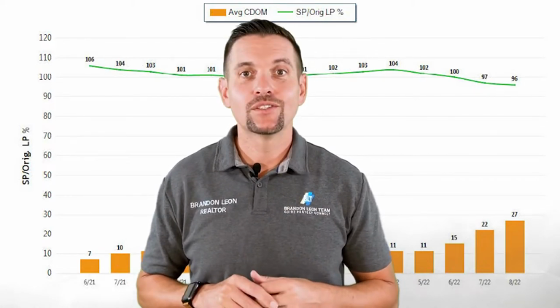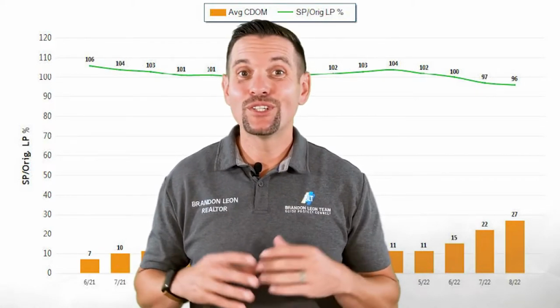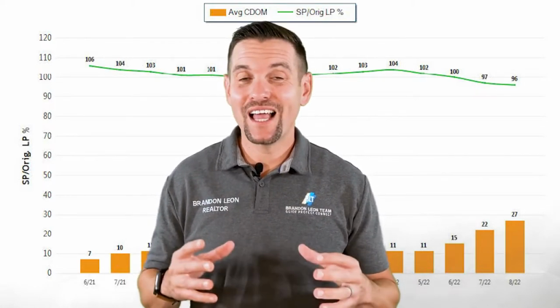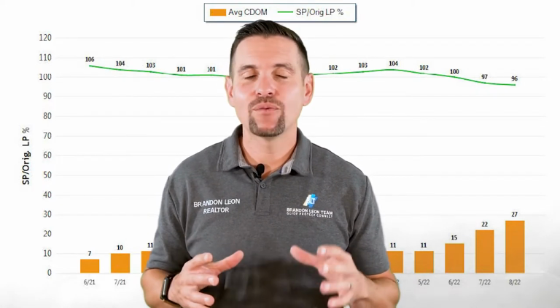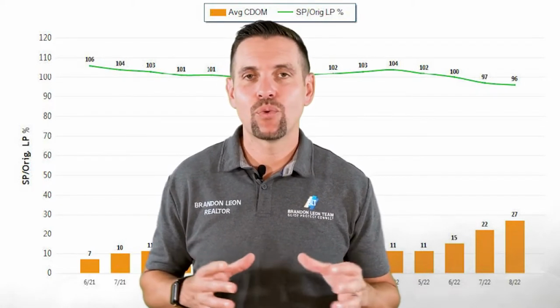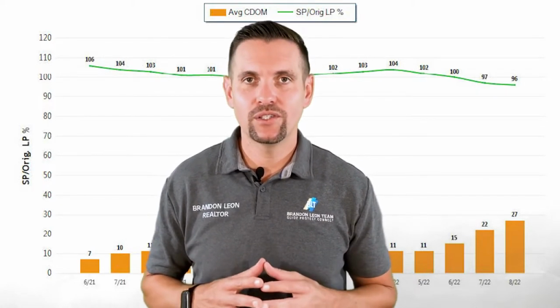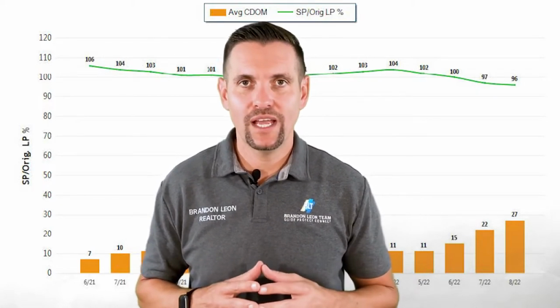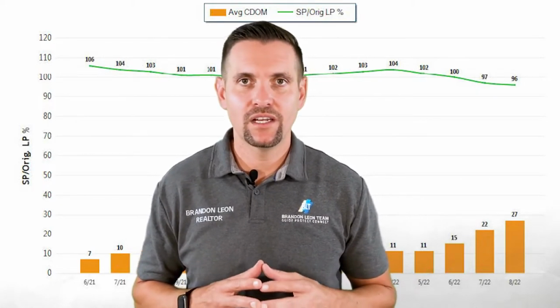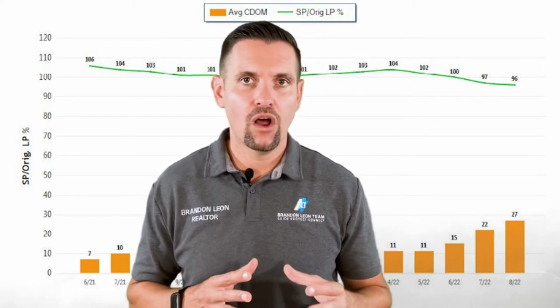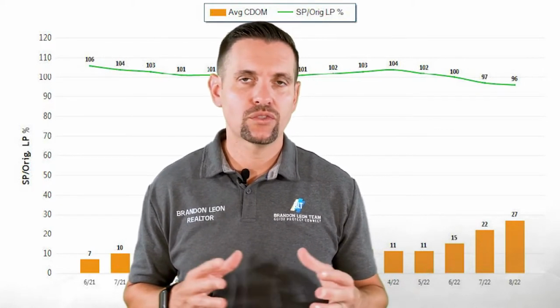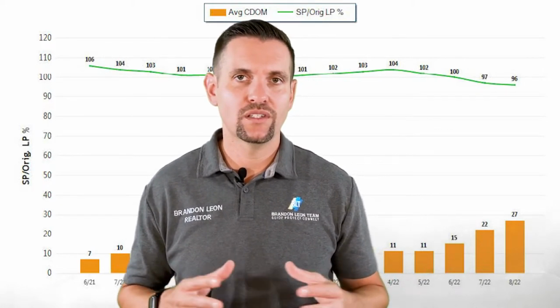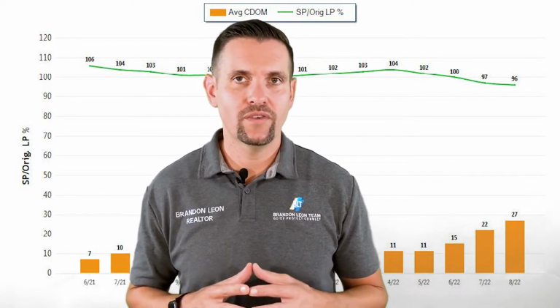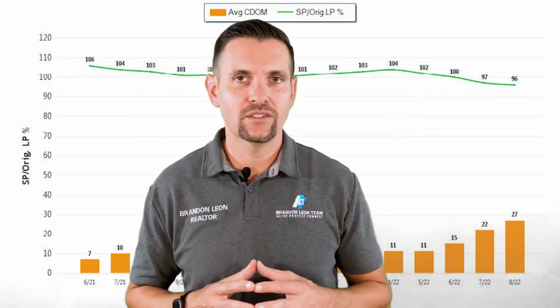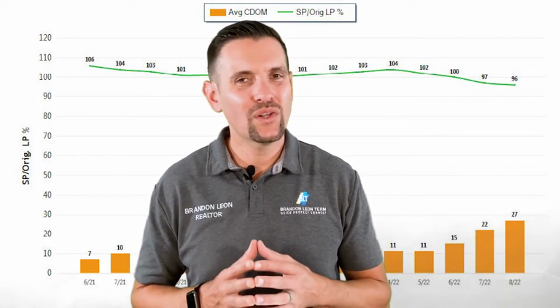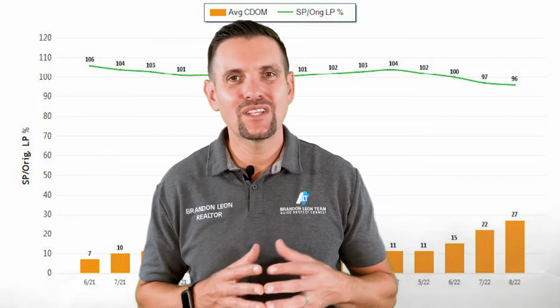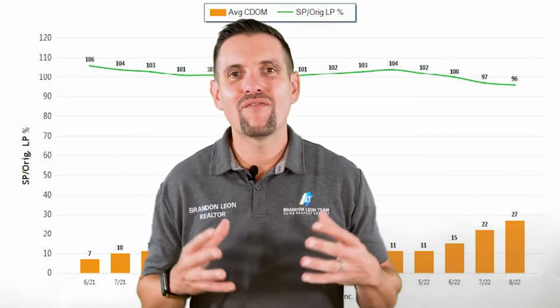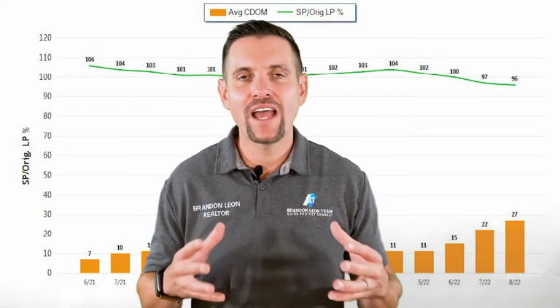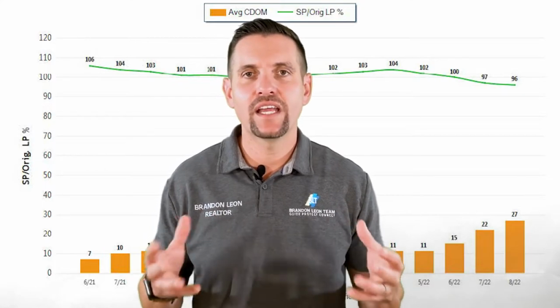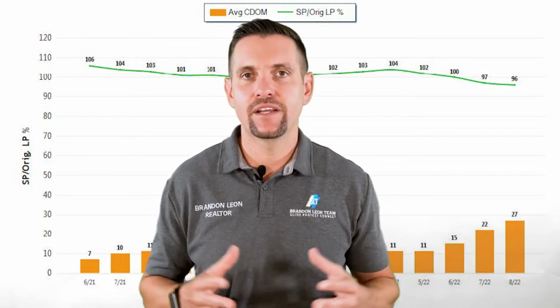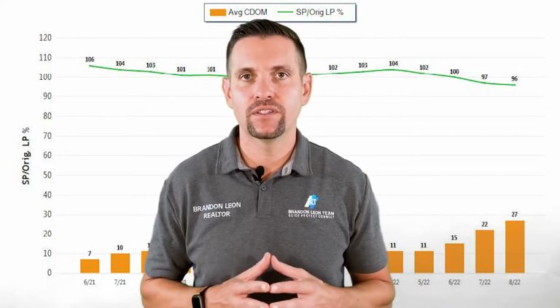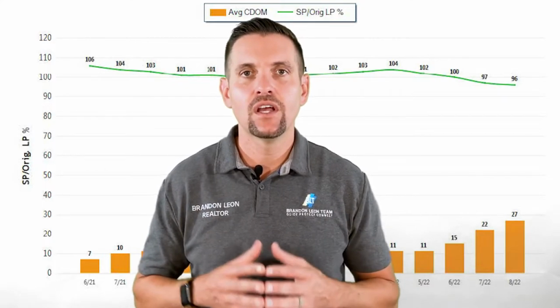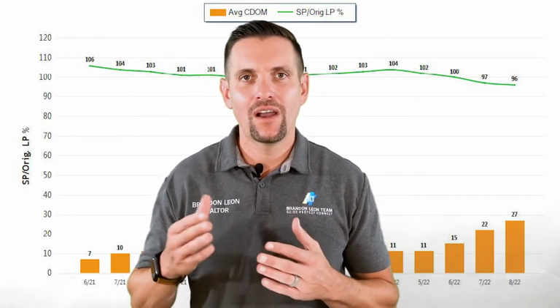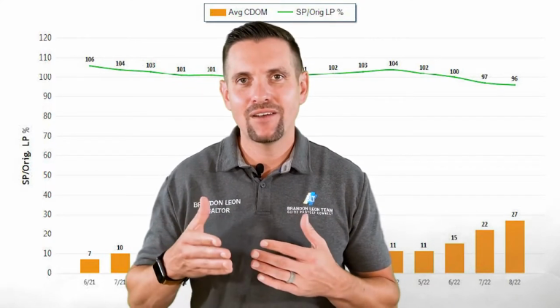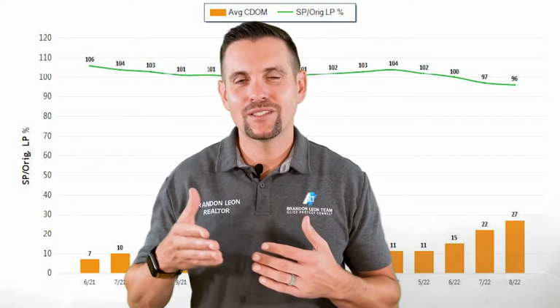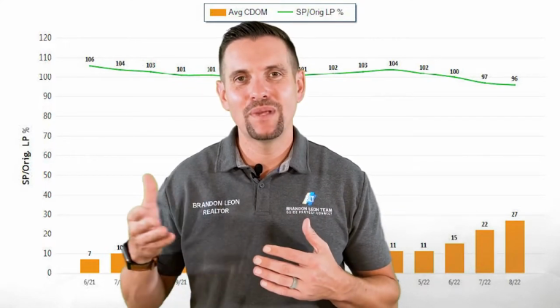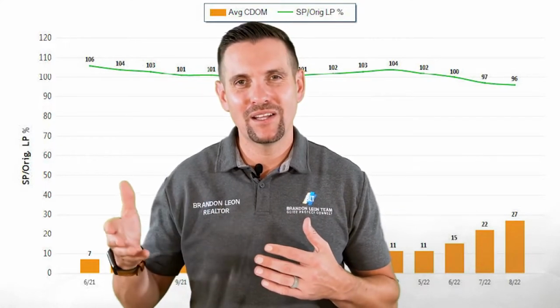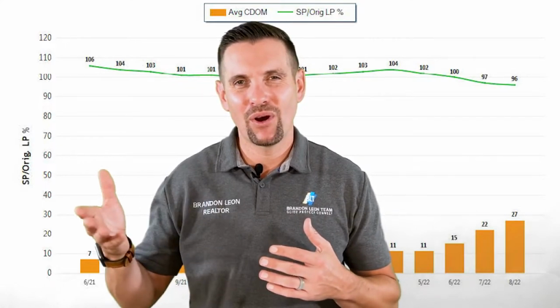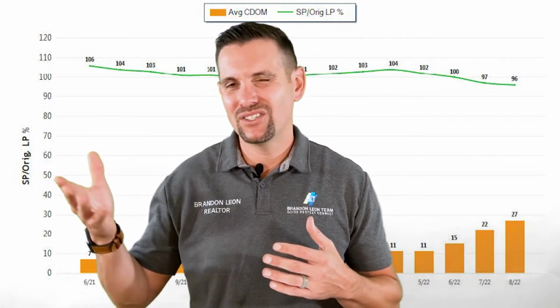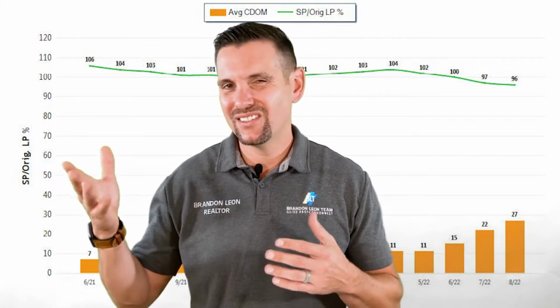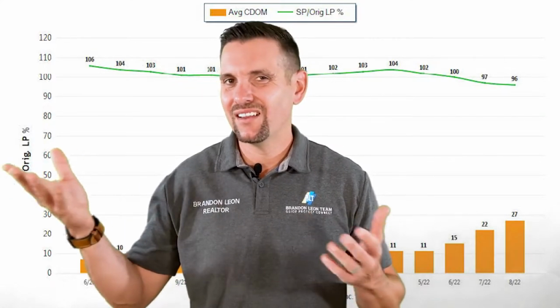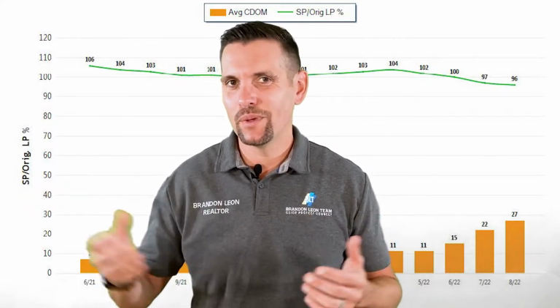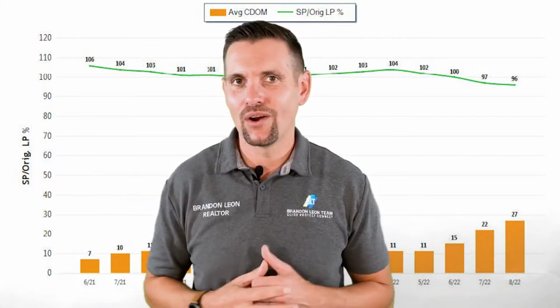In July it was 22 days on market and in August 27 days. So we only saw a five-day difference — houses are just sitting on the market a little bit longer.